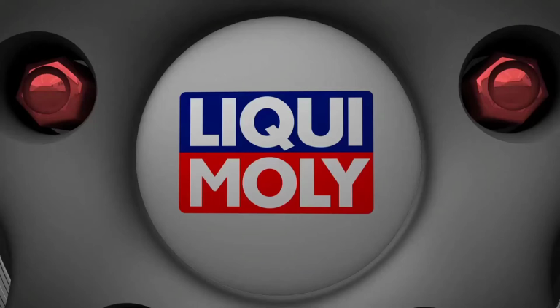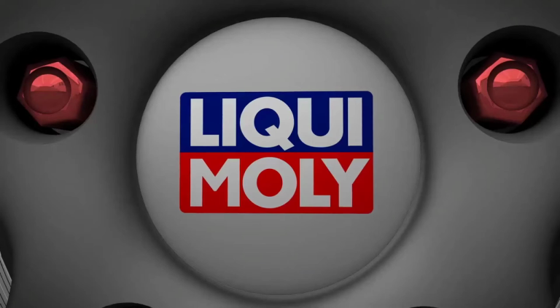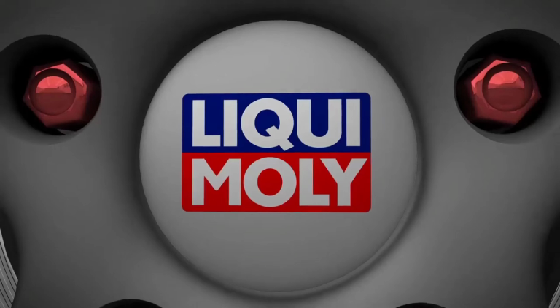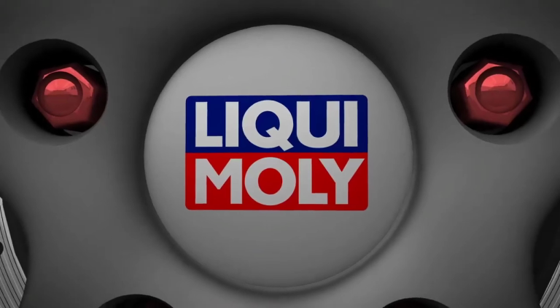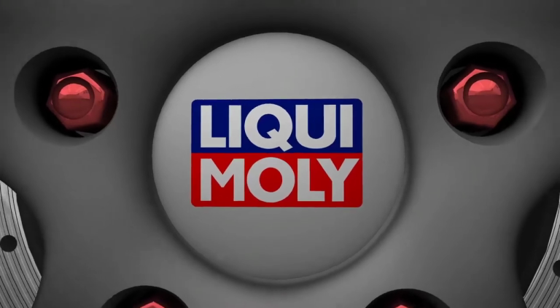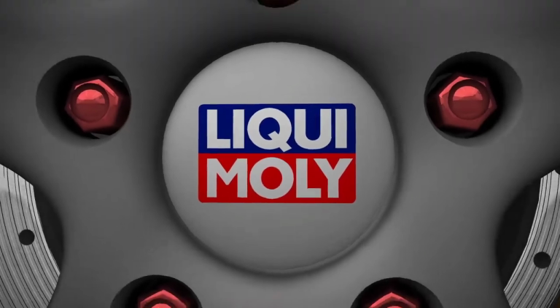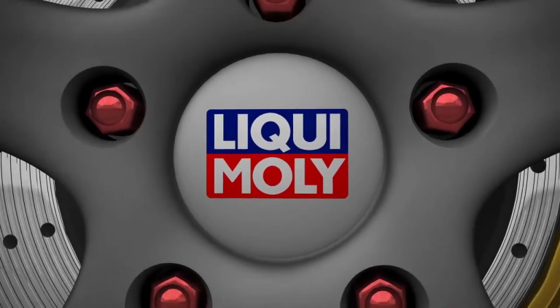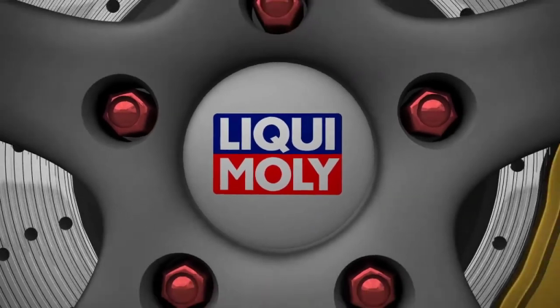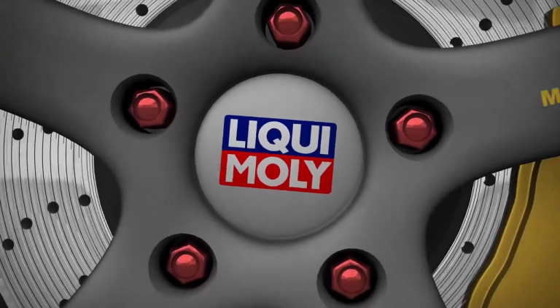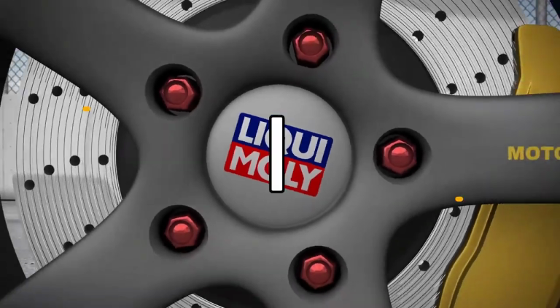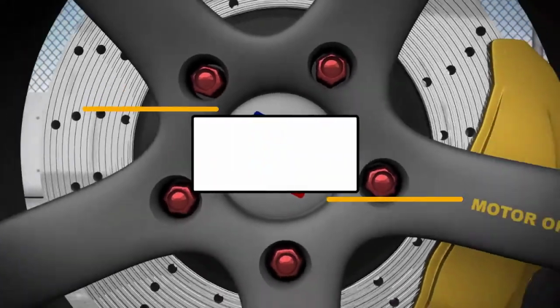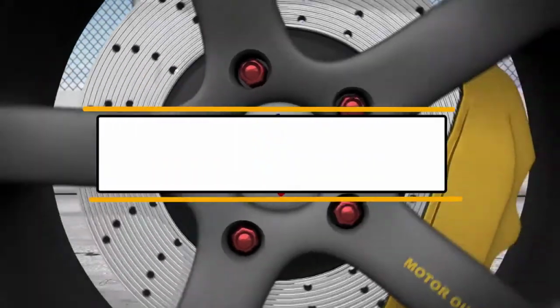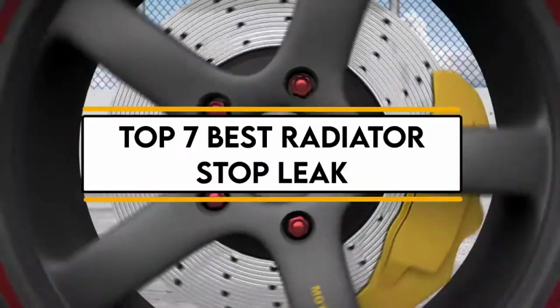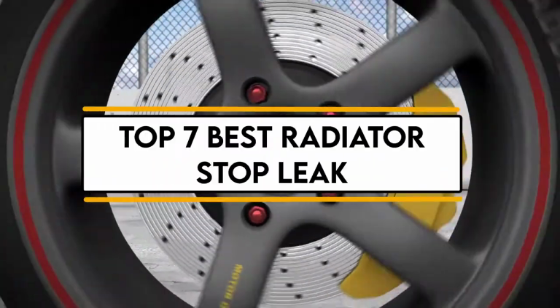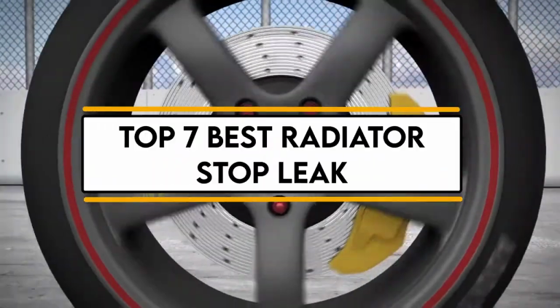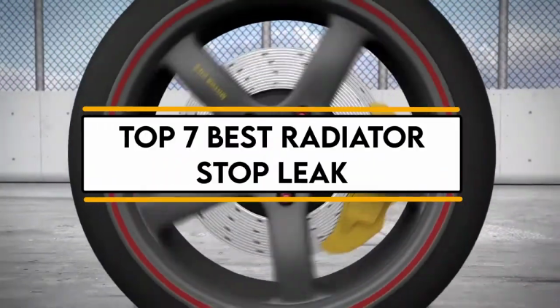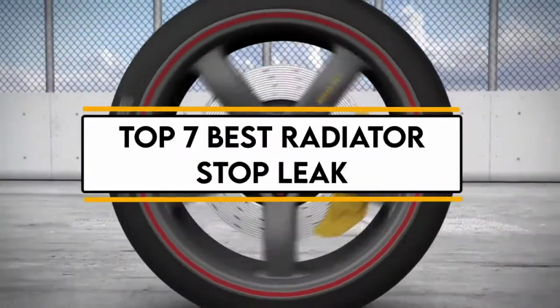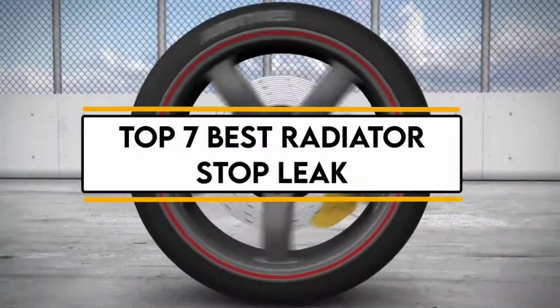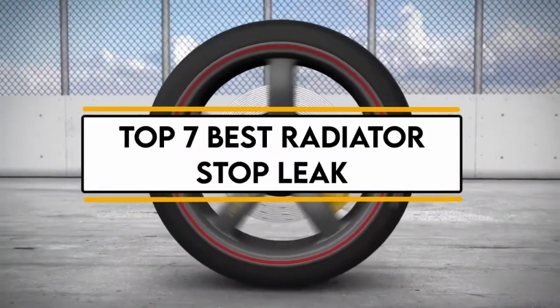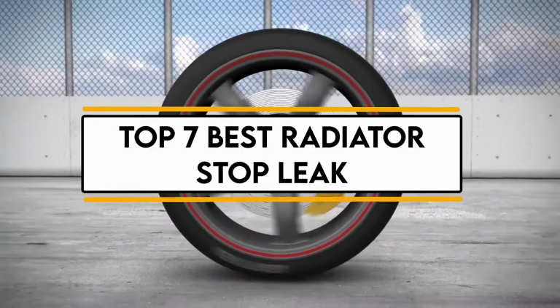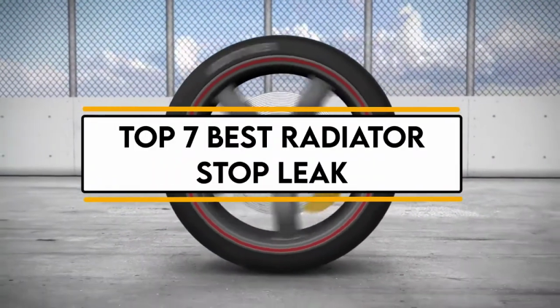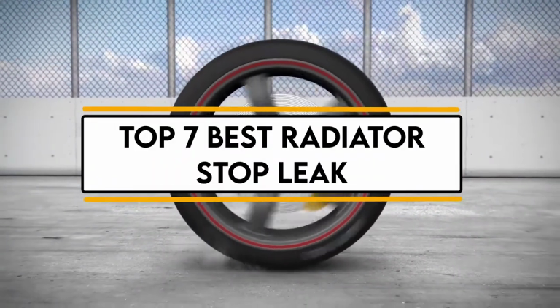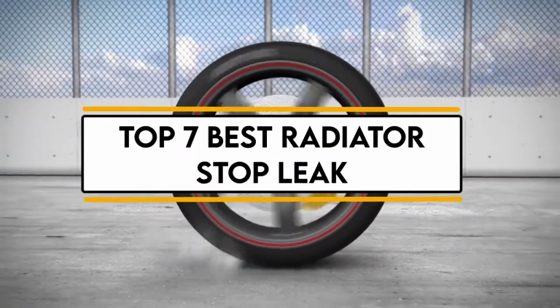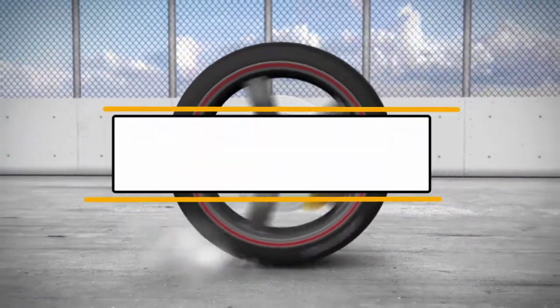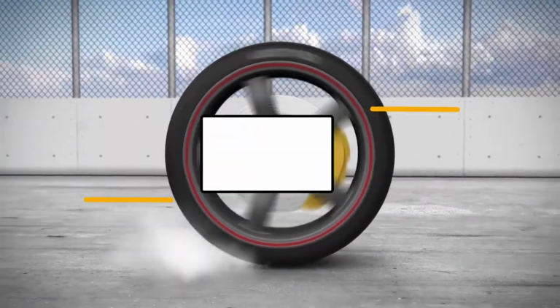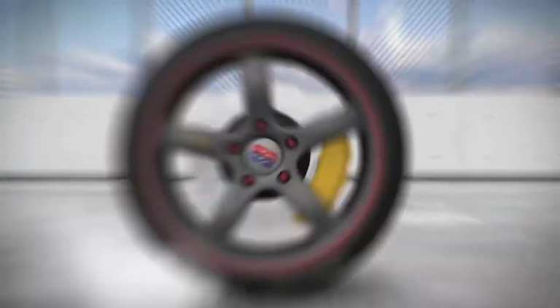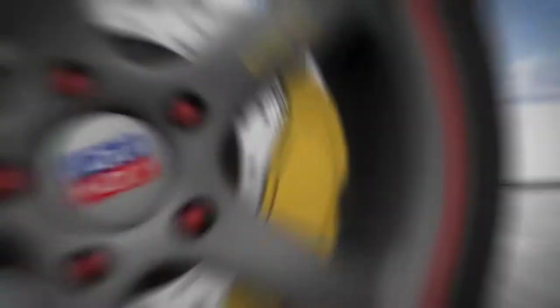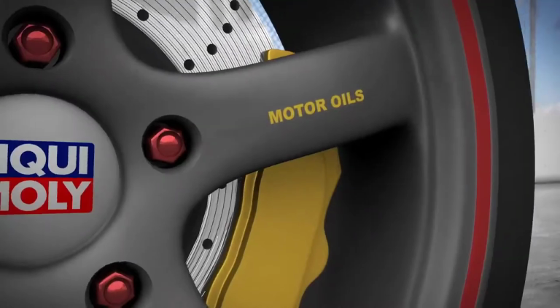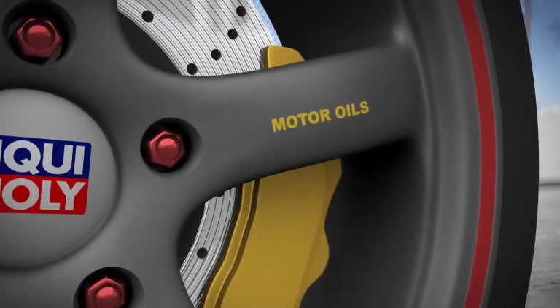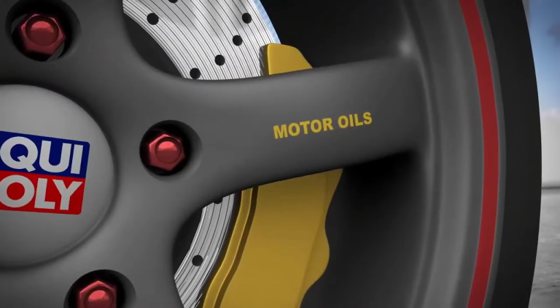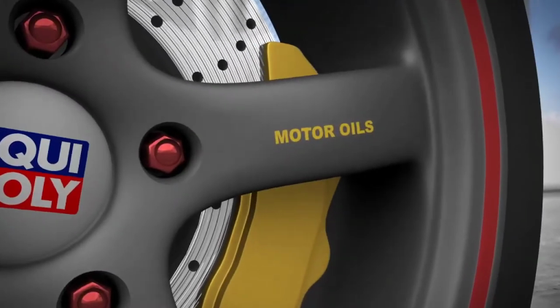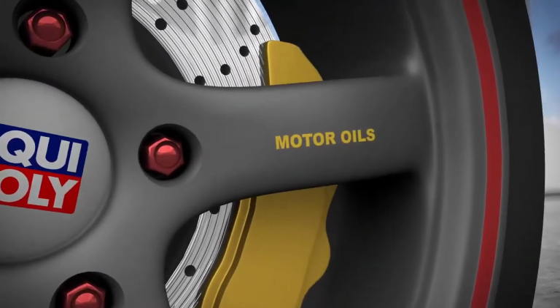In this video, we will discuss the top 7 best radiator stop leaks. So let's get started.